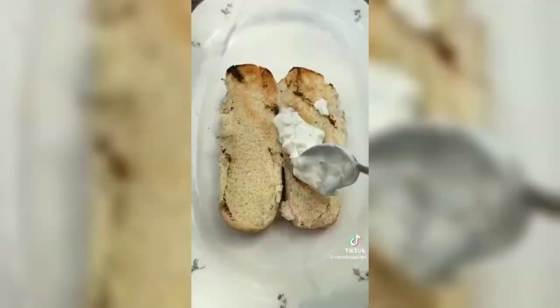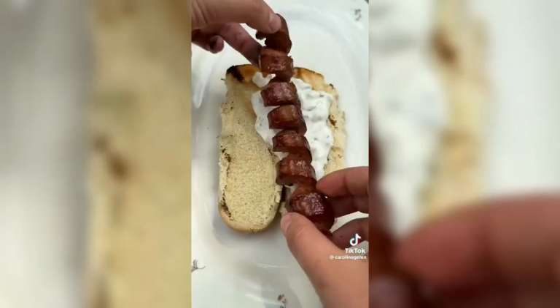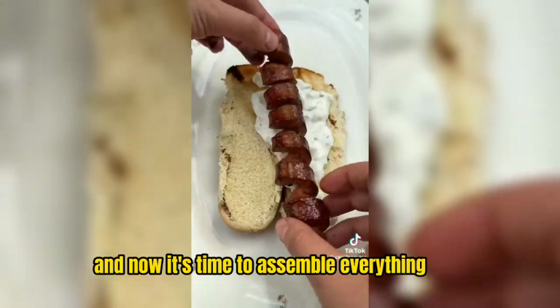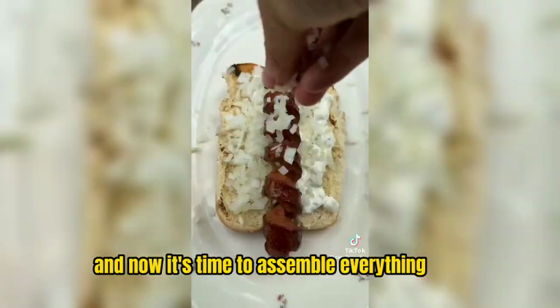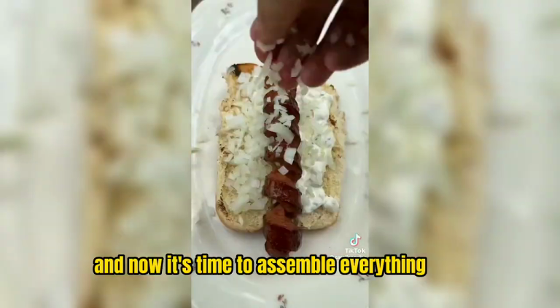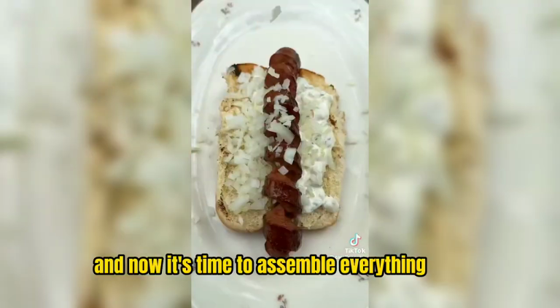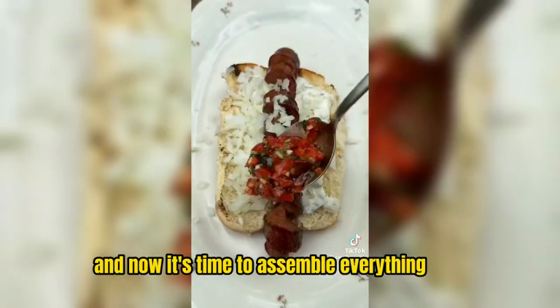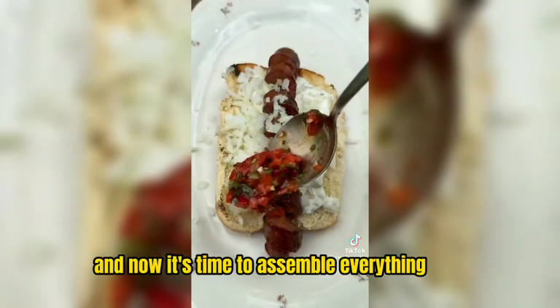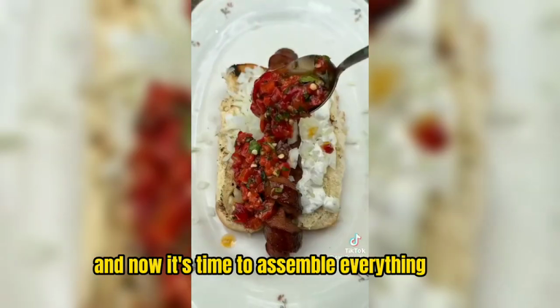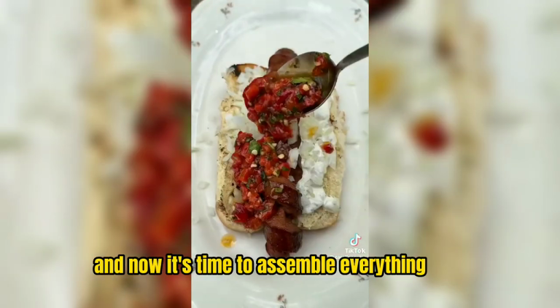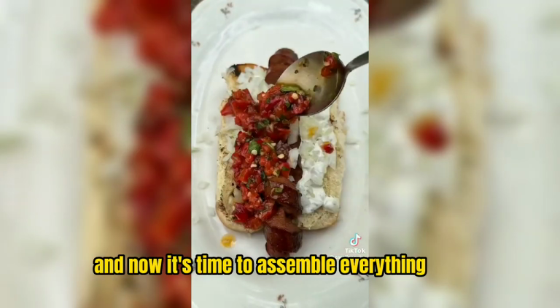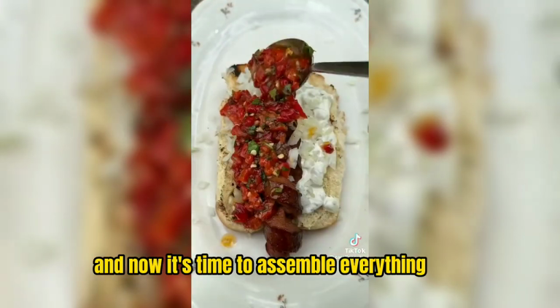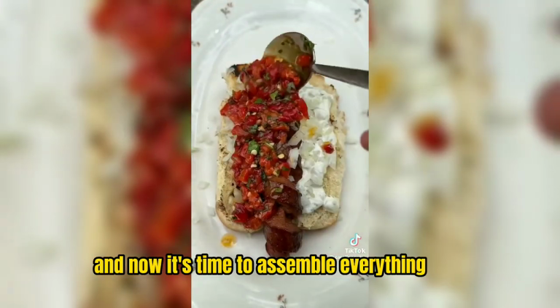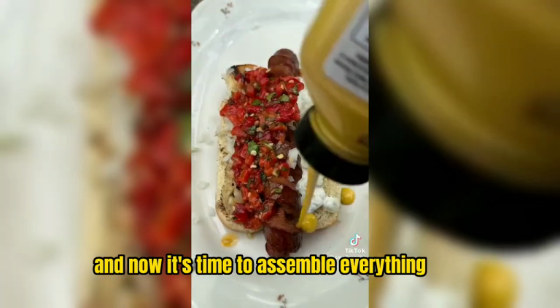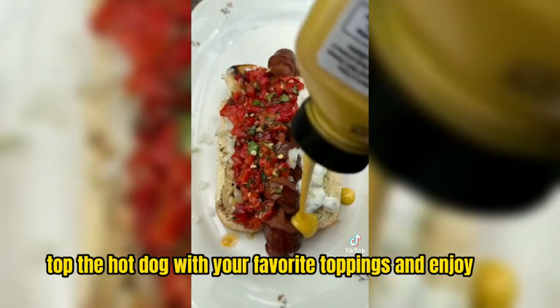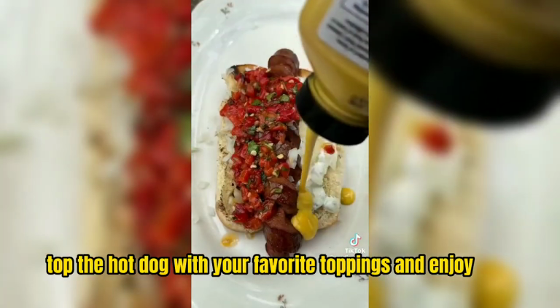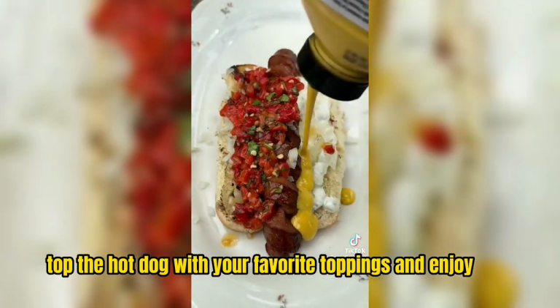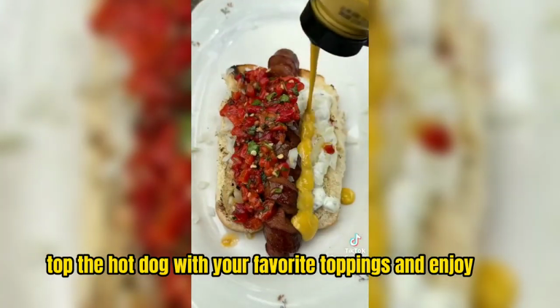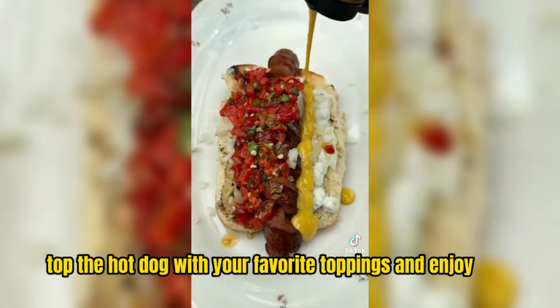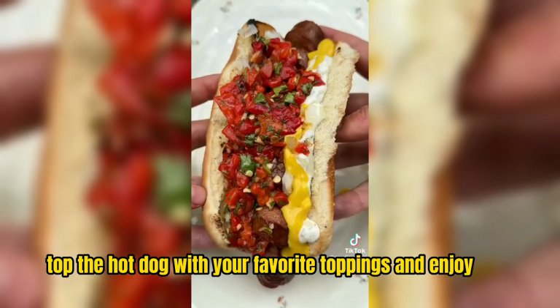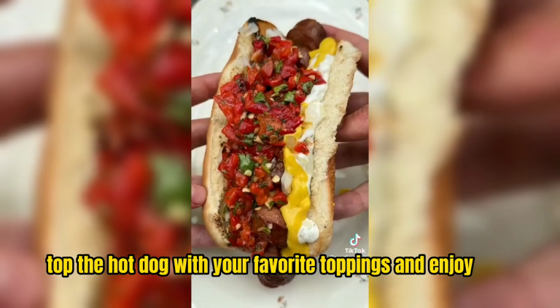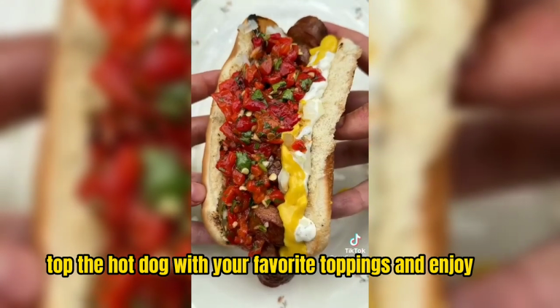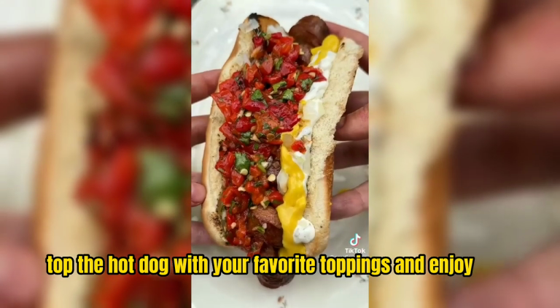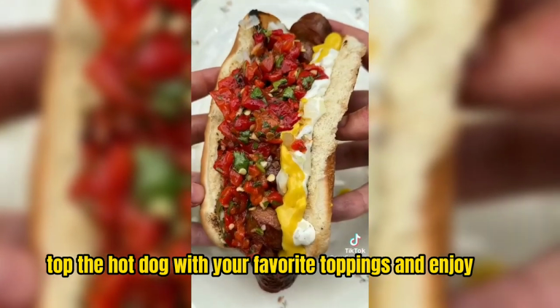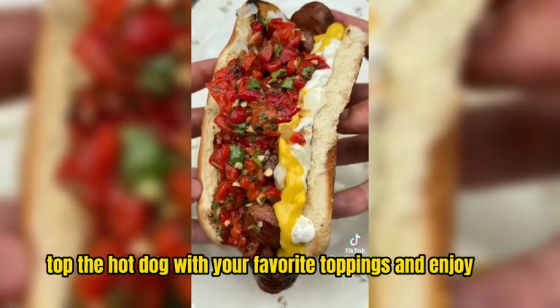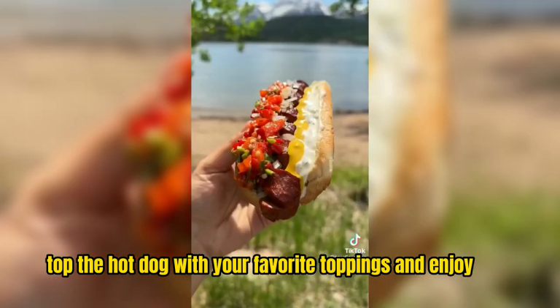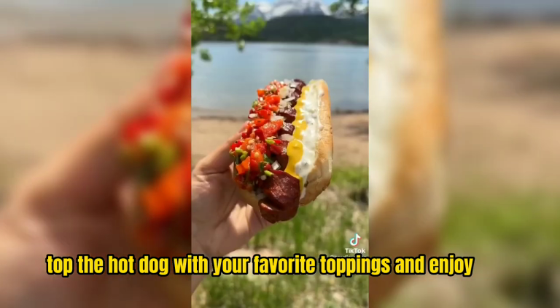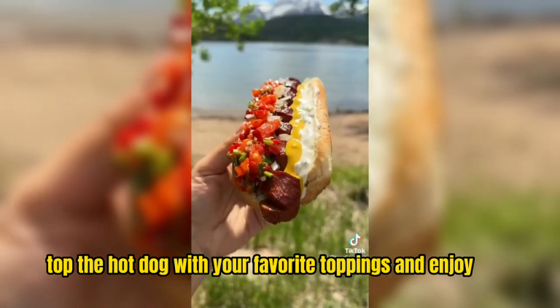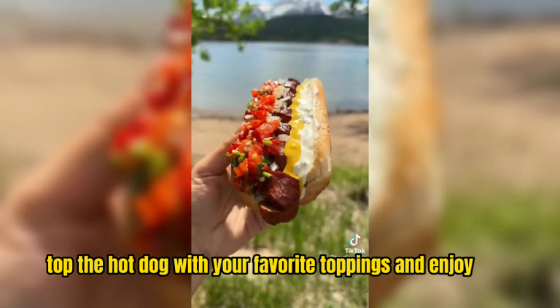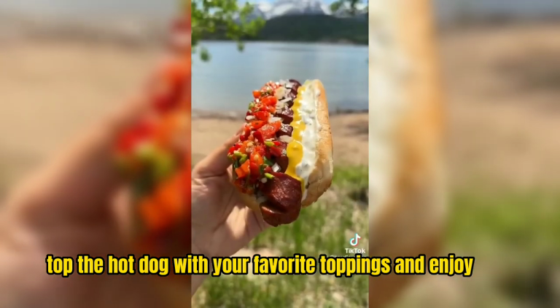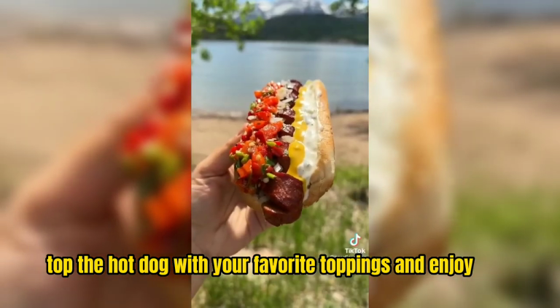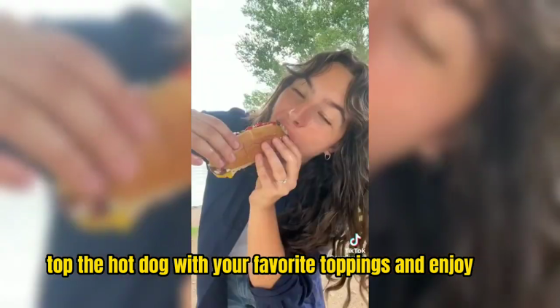And now it's time to assemble everything — top the hot dog with your favorite toppings and enjoy.